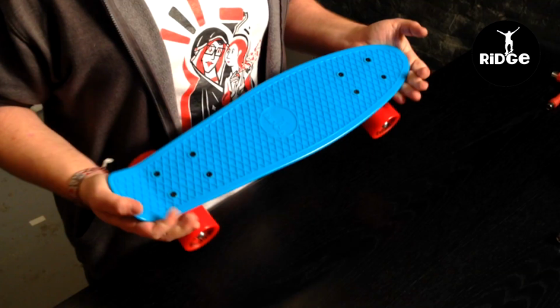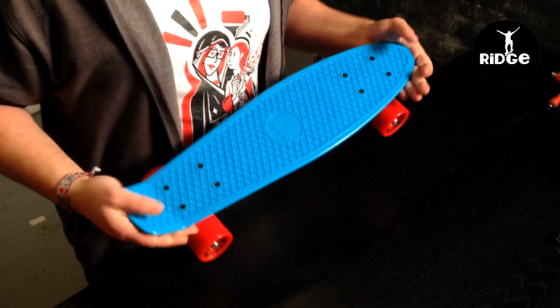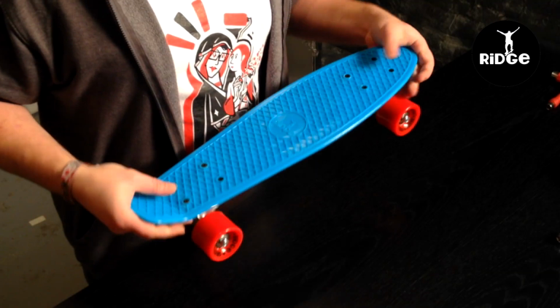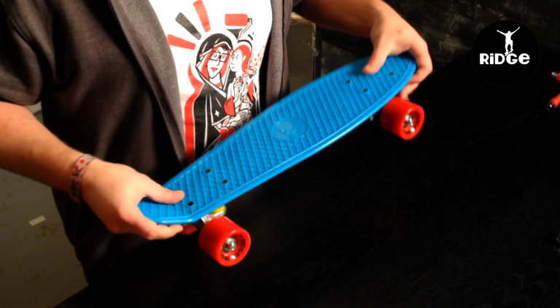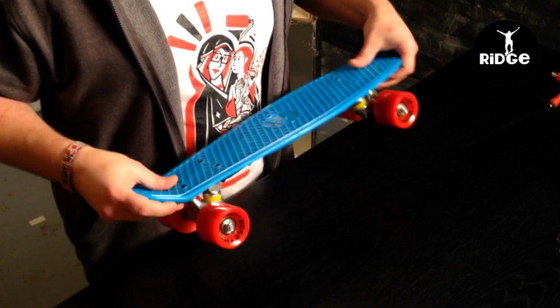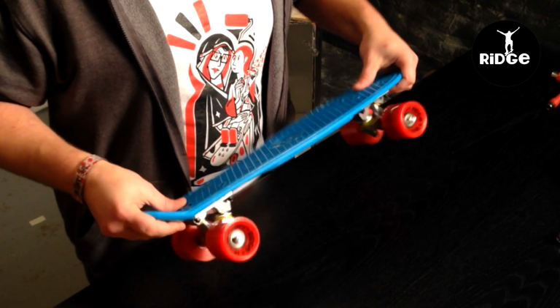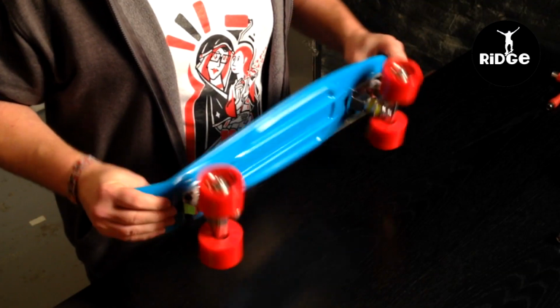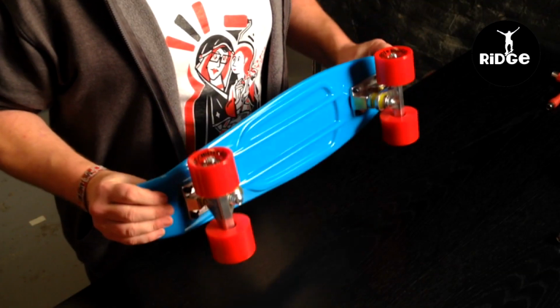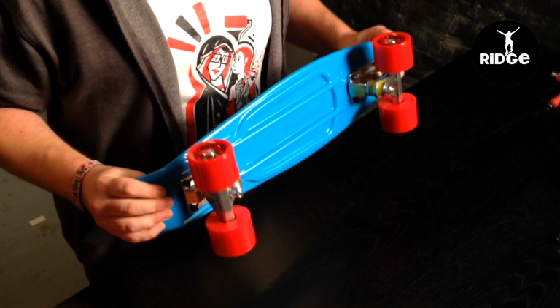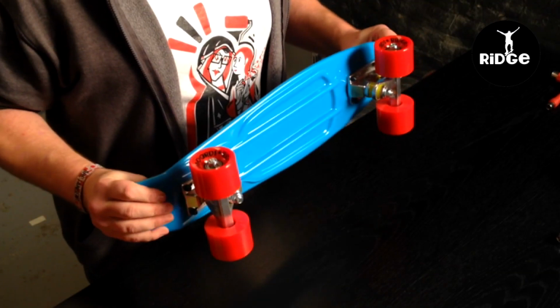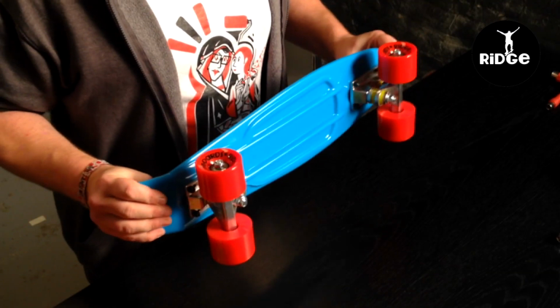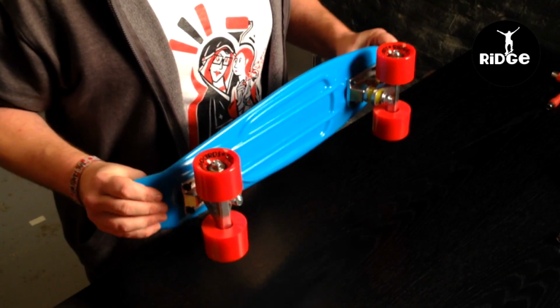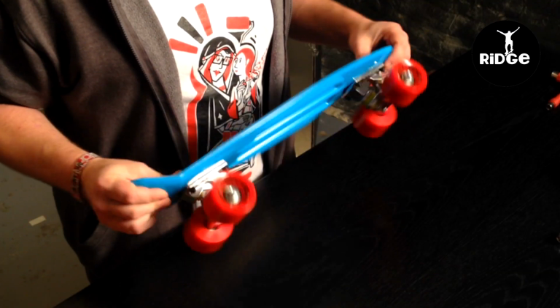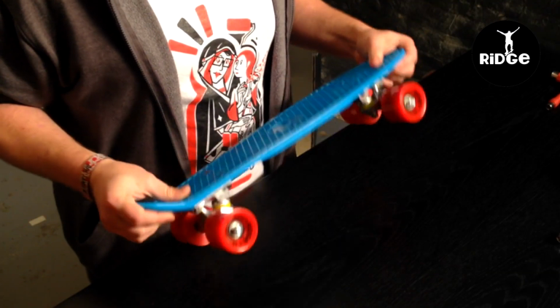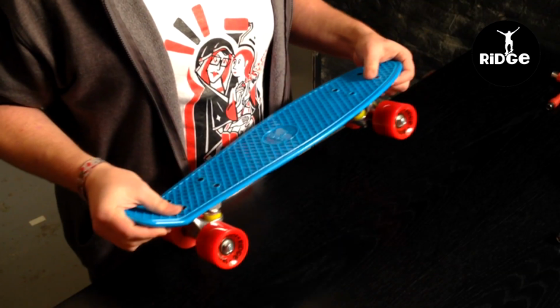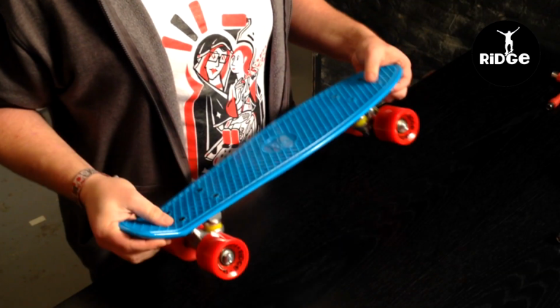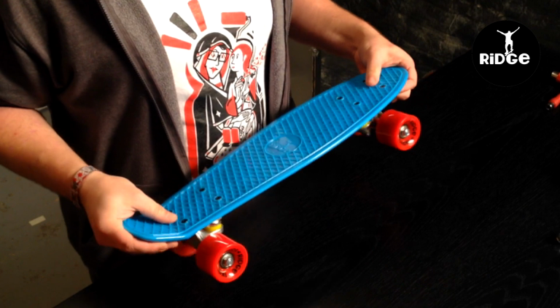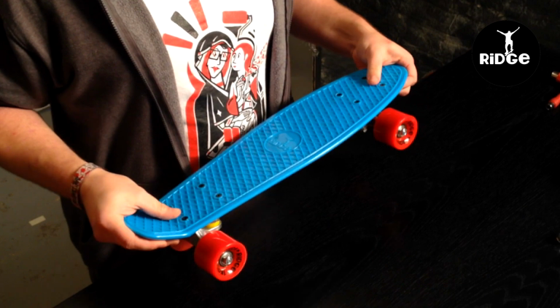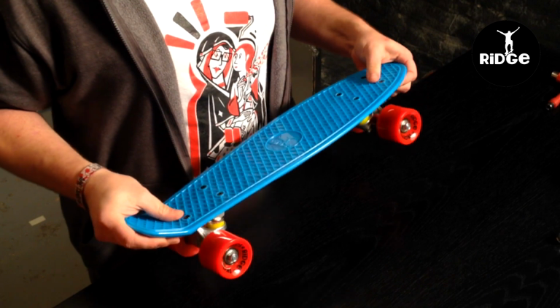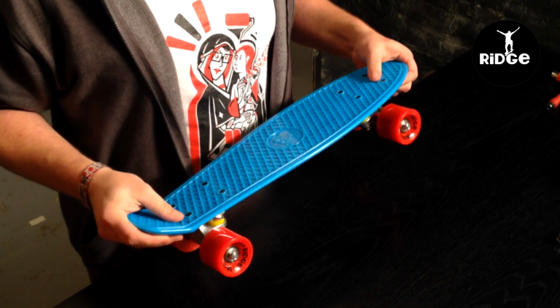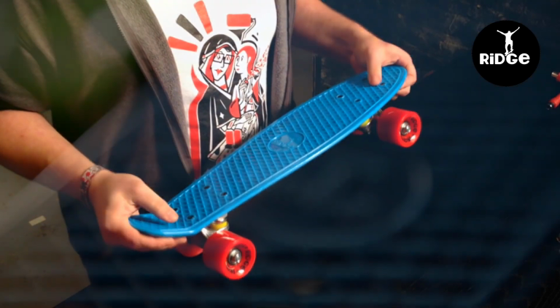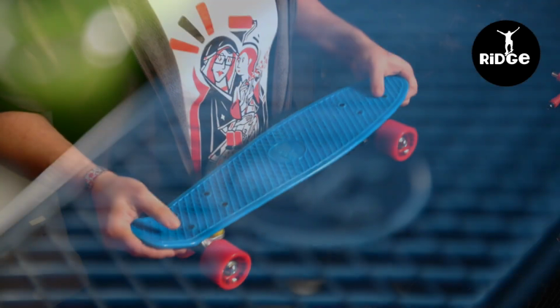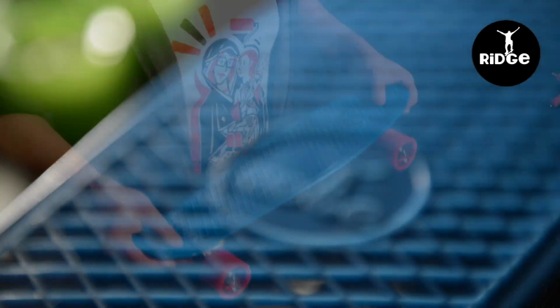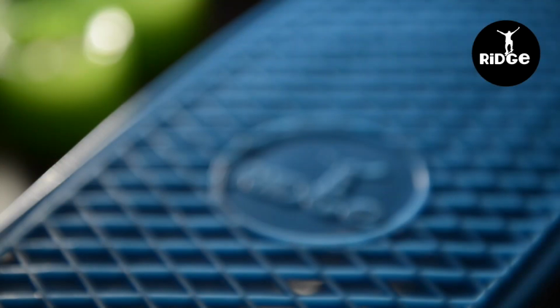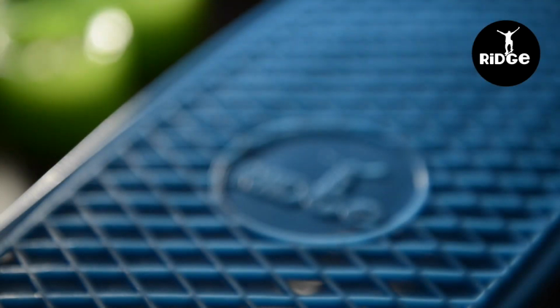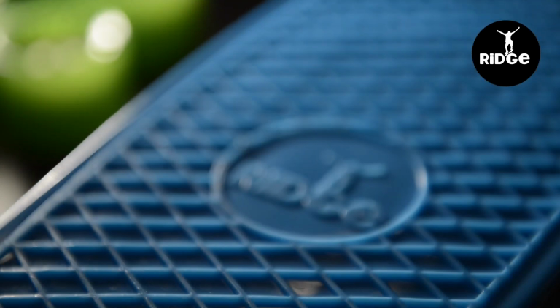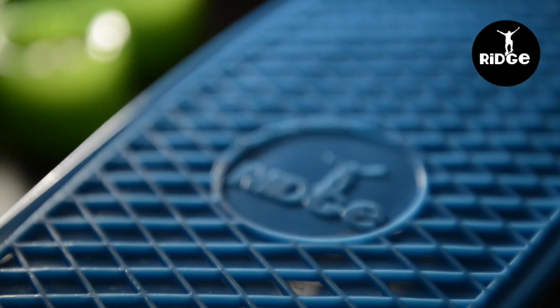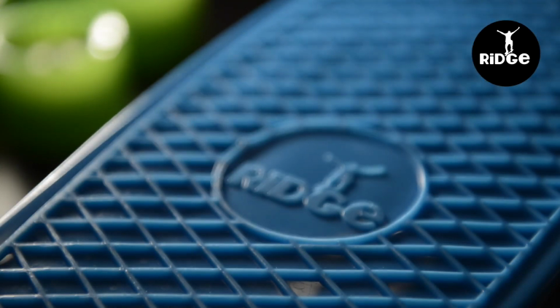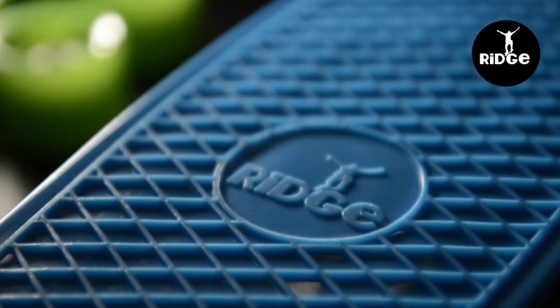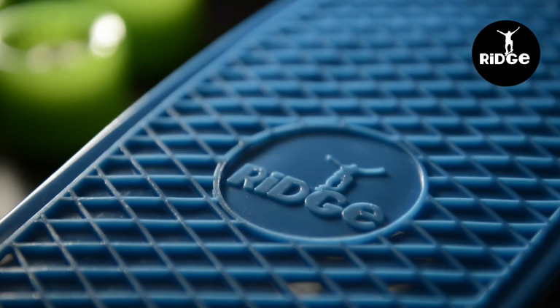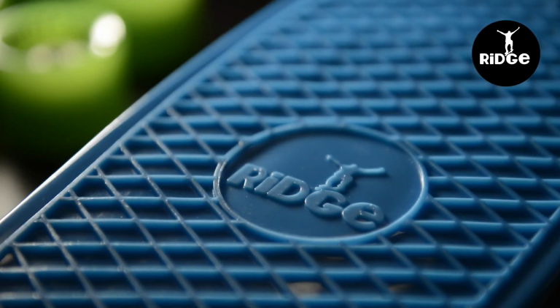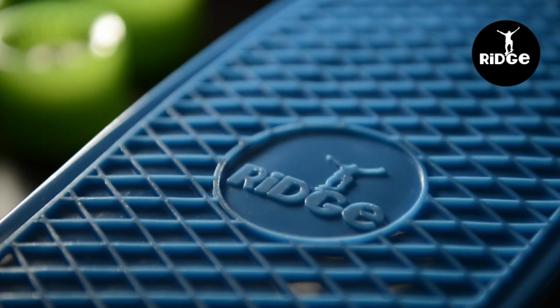So it has a plastic deck, feels quite sturdy, and the deck flexes which is obviously great for cruising and turns.